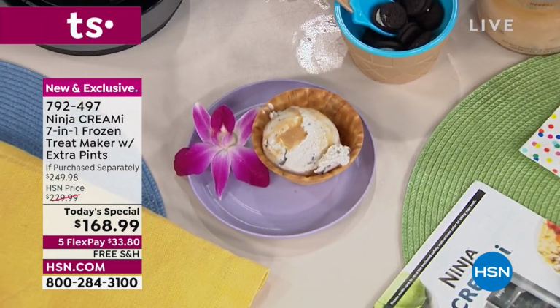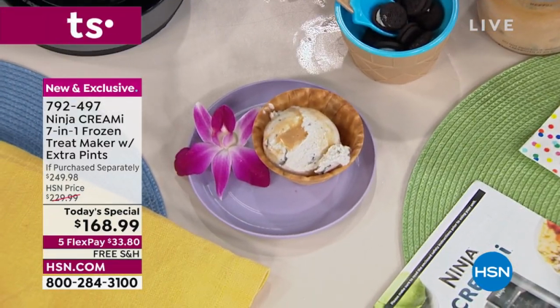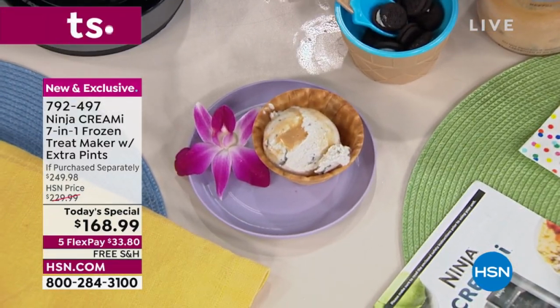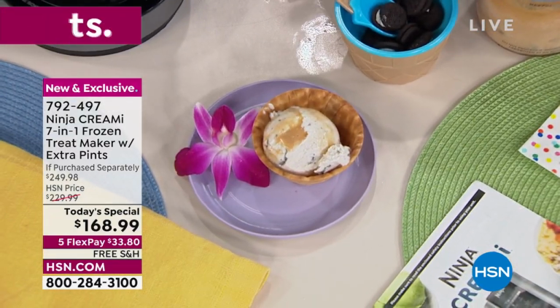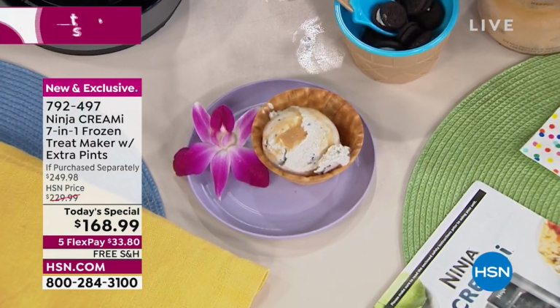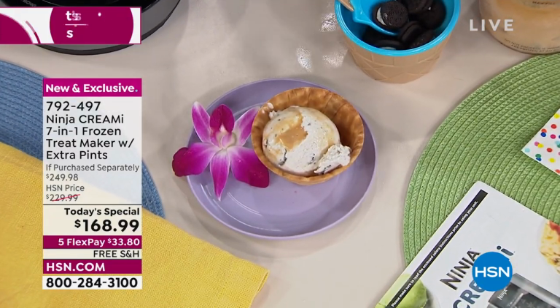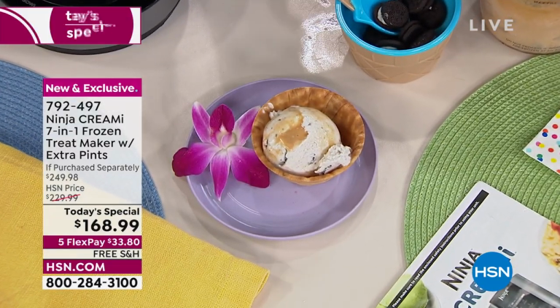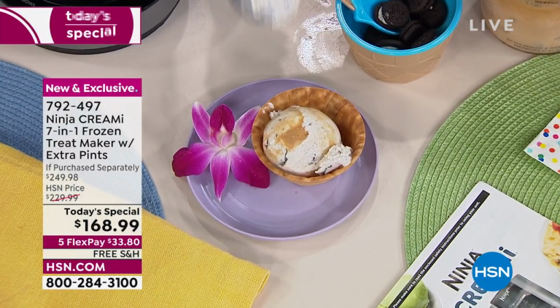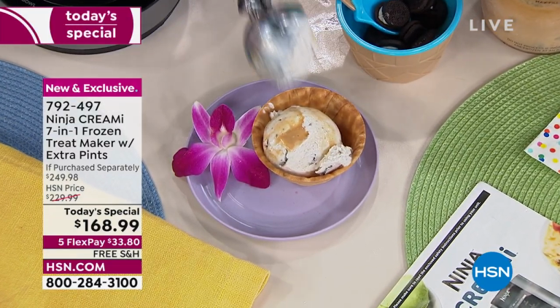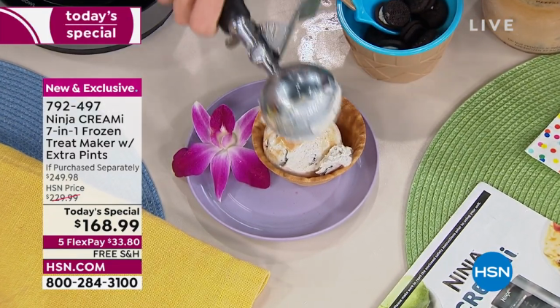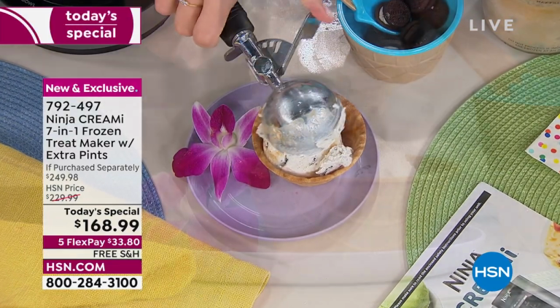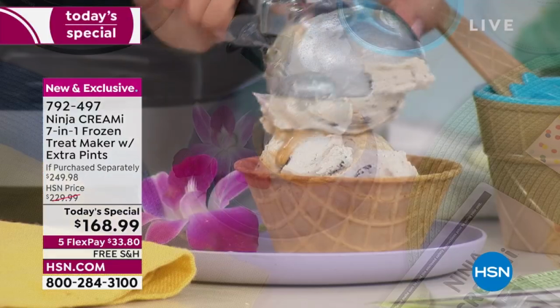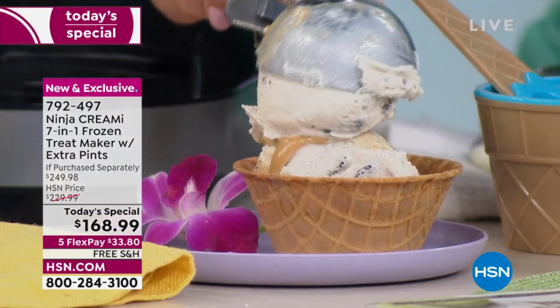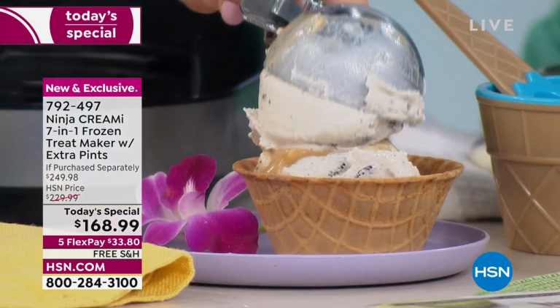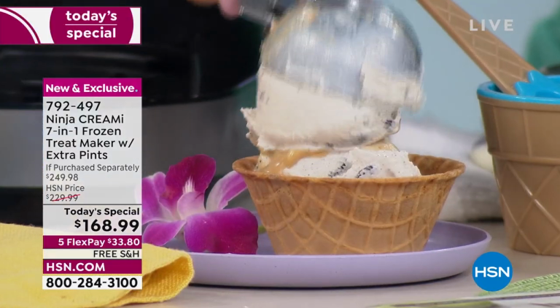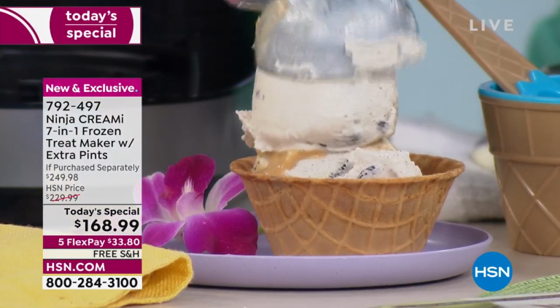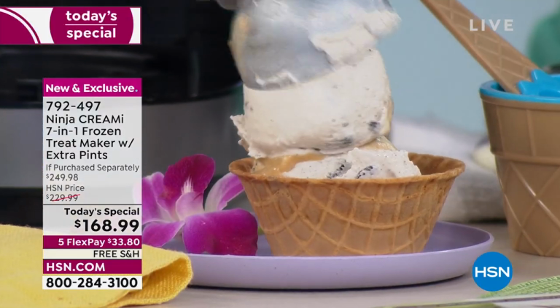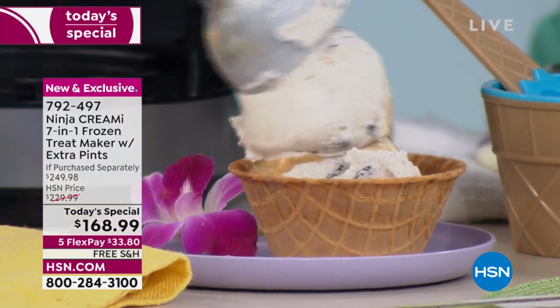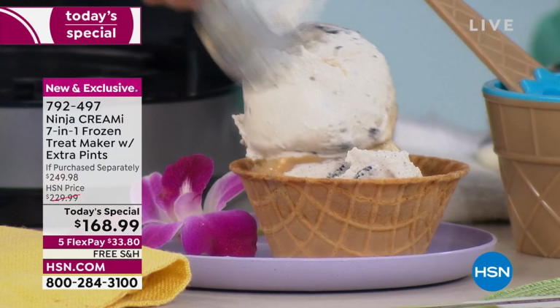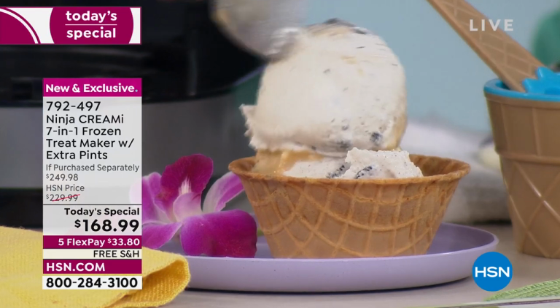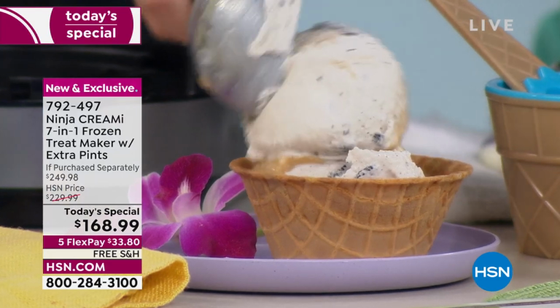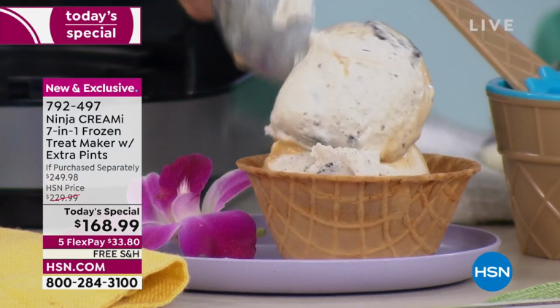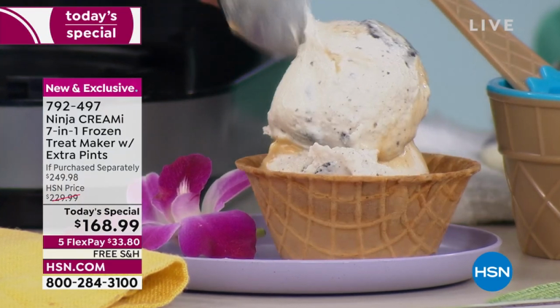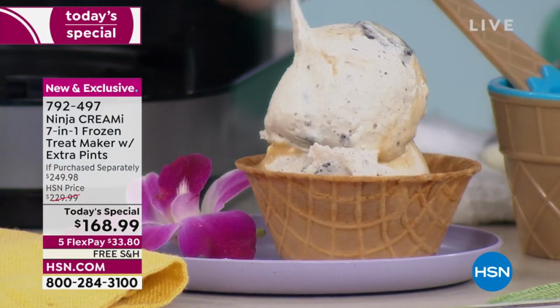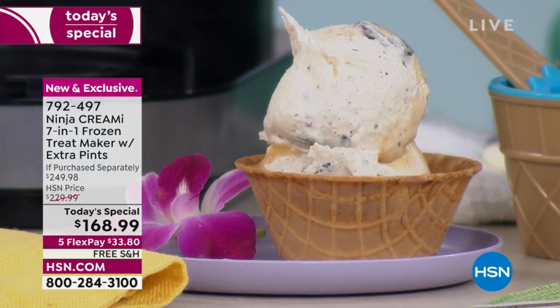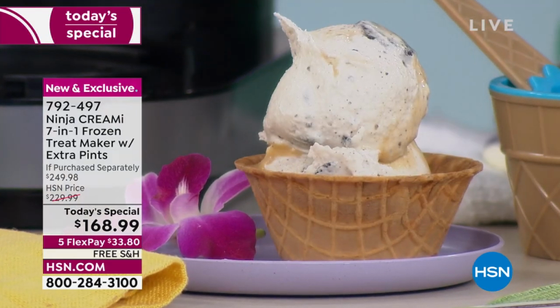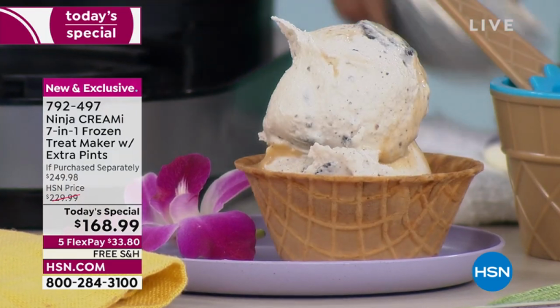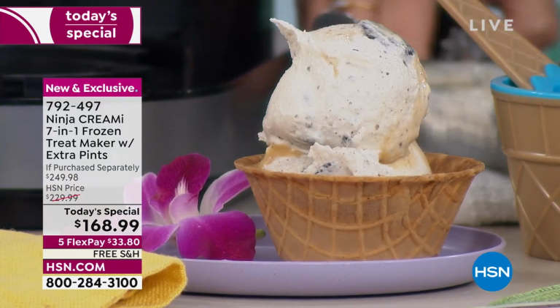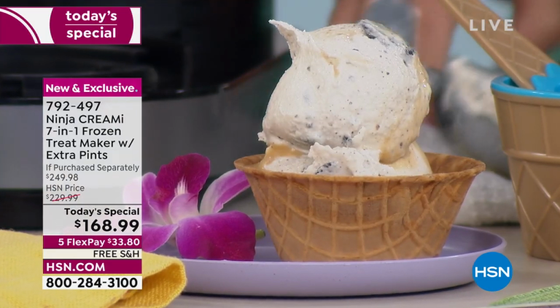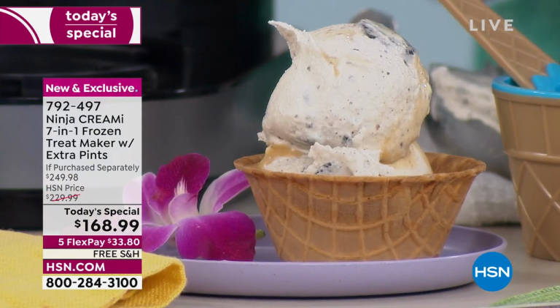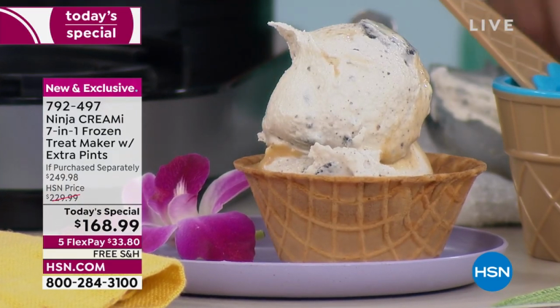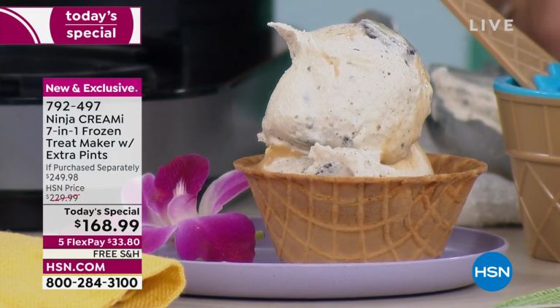Here's the cookies and cream — look at how delicious that looks with all the cookies already in there. Scooping it out — got a little bit of both flavors in one scoop. The creativity is really where Ninja excels: they want you to make your own custom ice cream flavors.